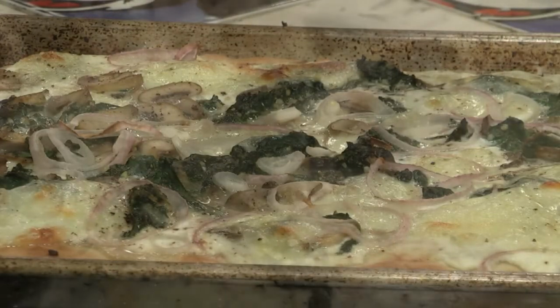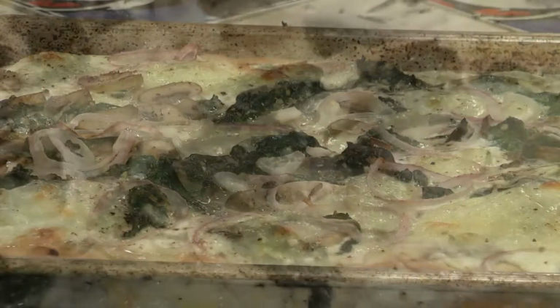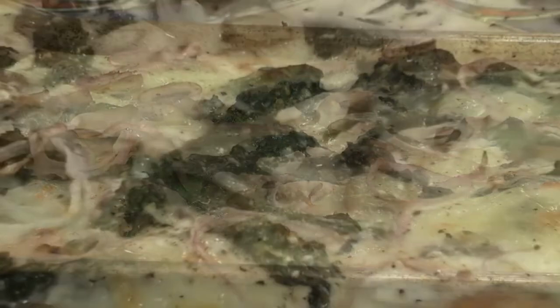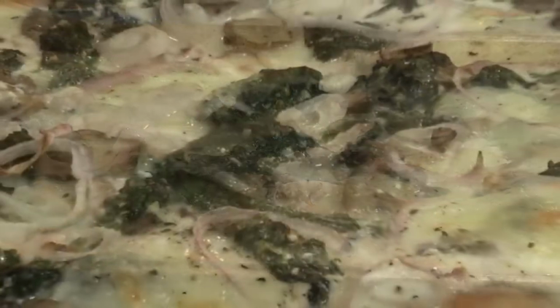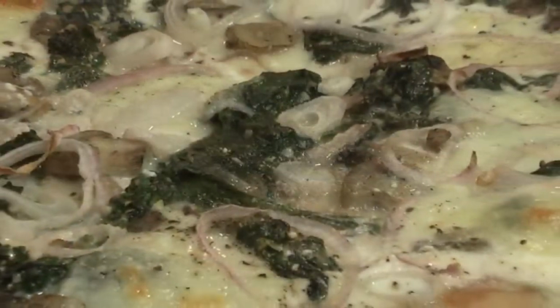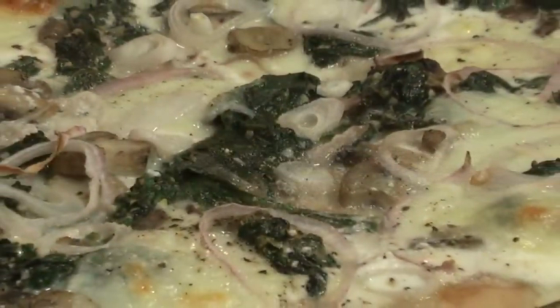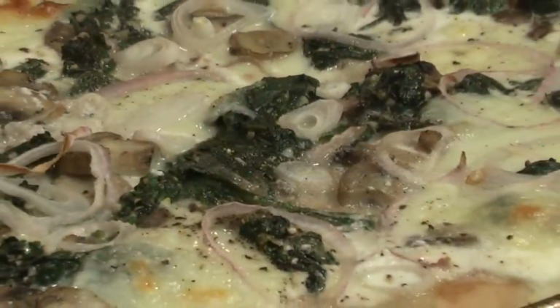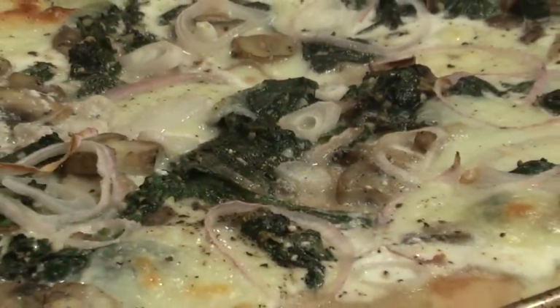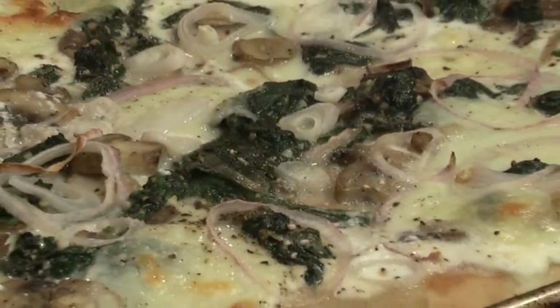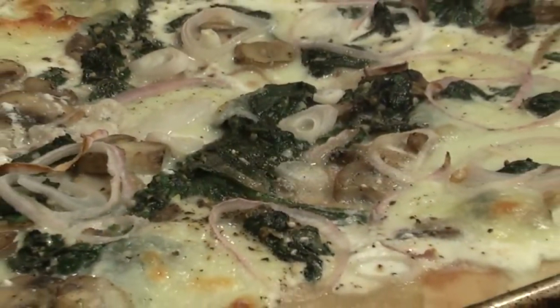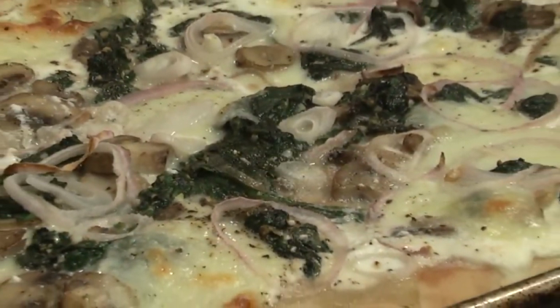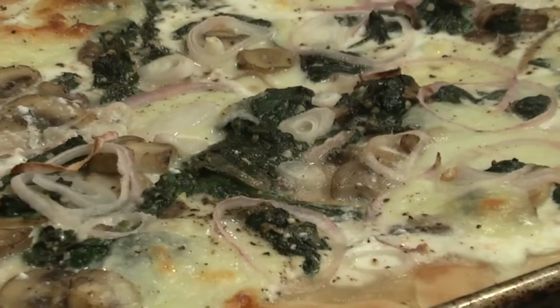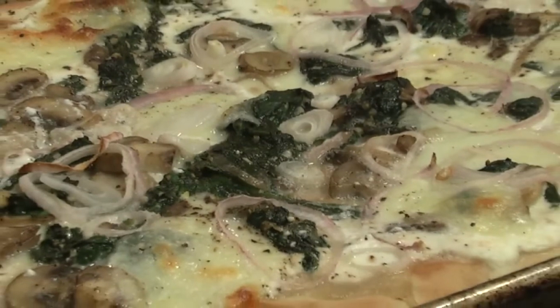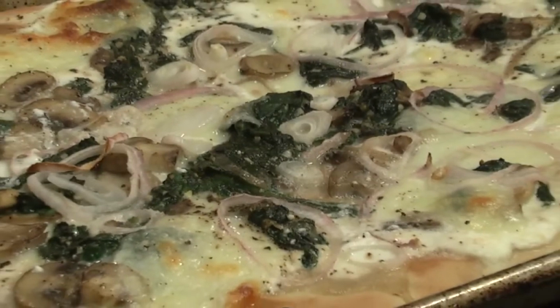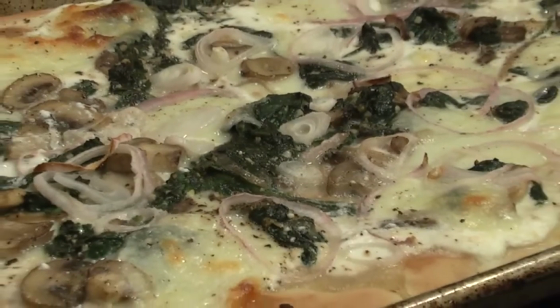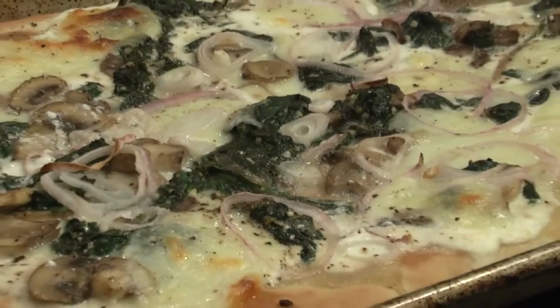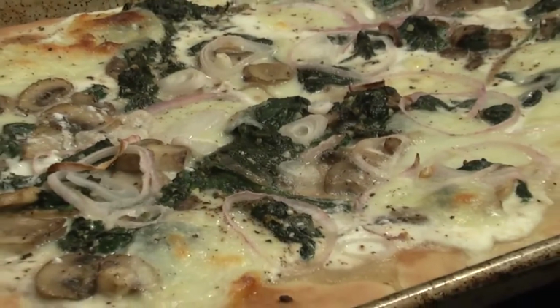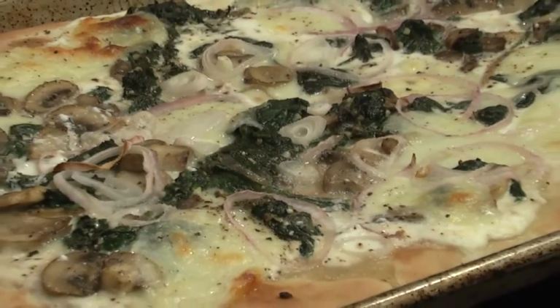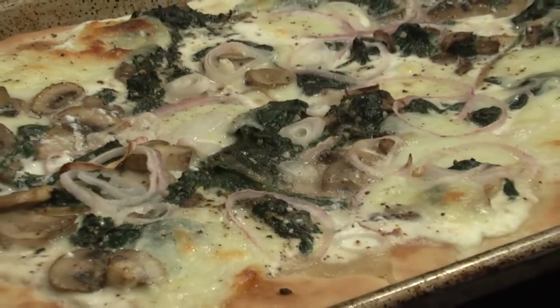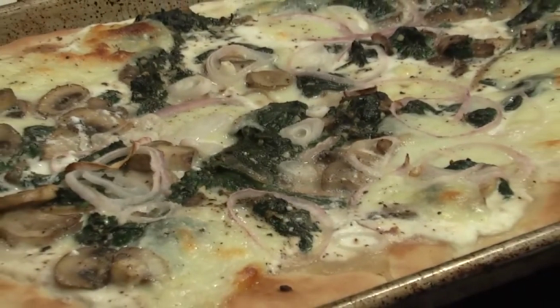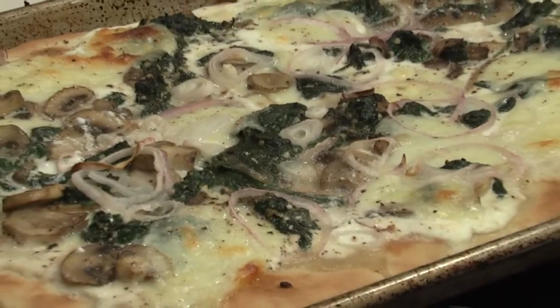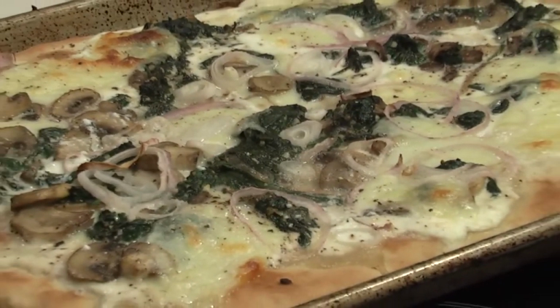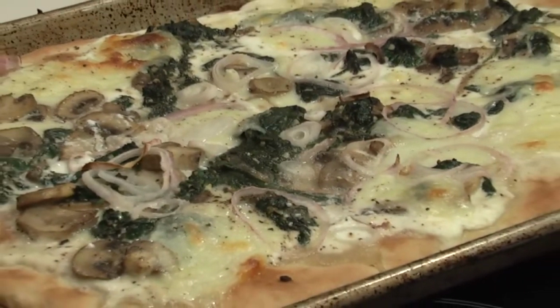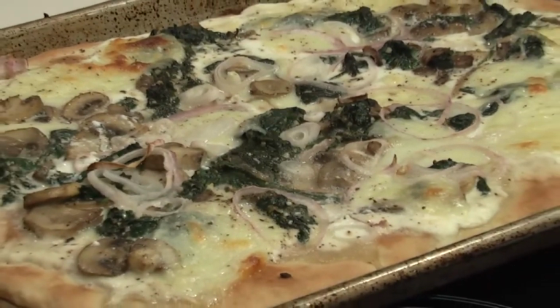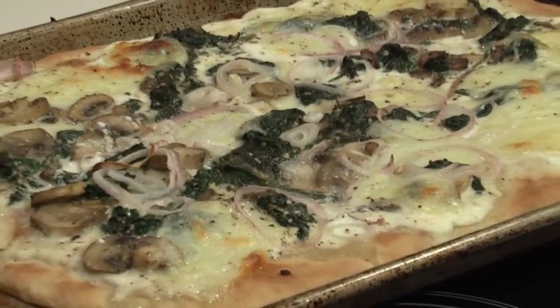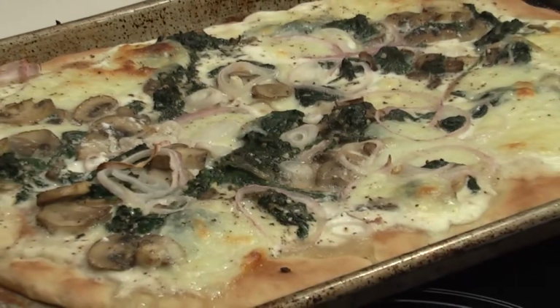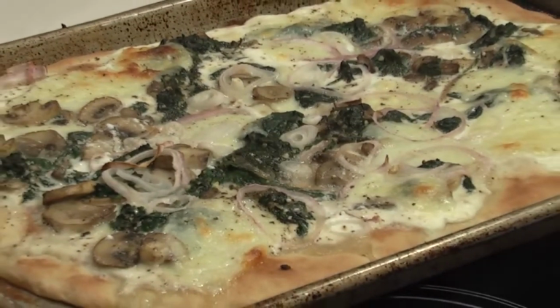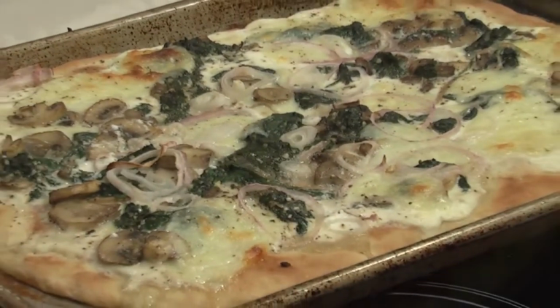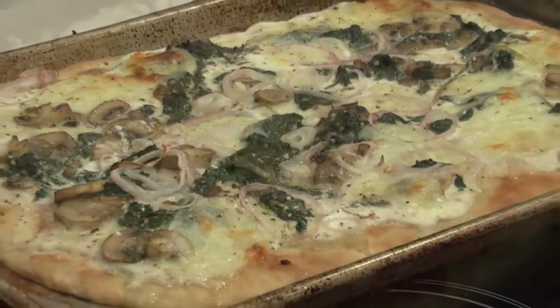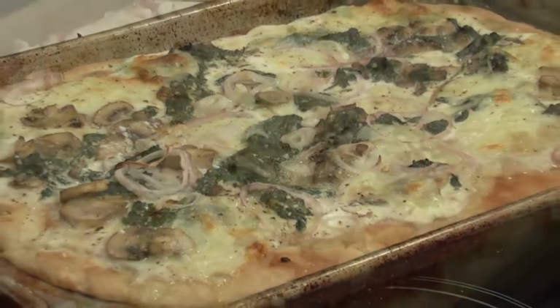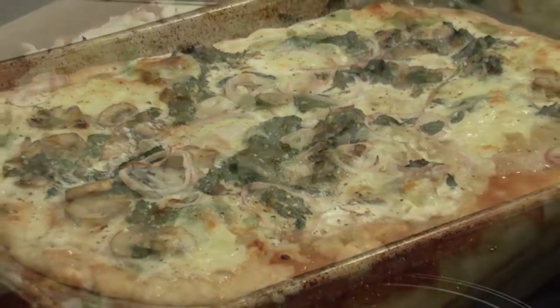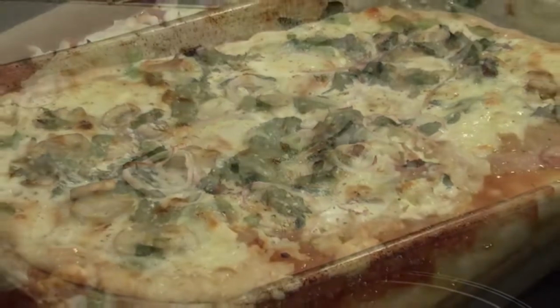Spinach, garlic, mushroom, and red onion. Sick flavor.